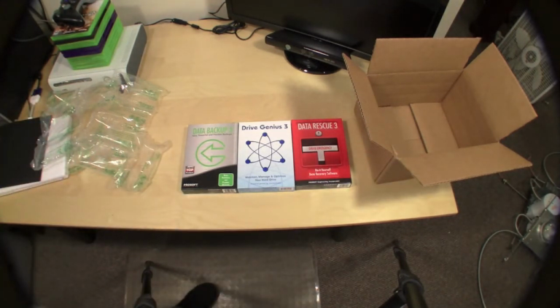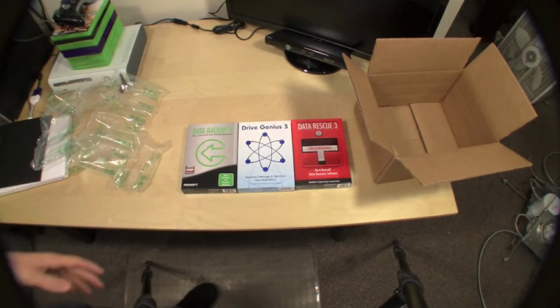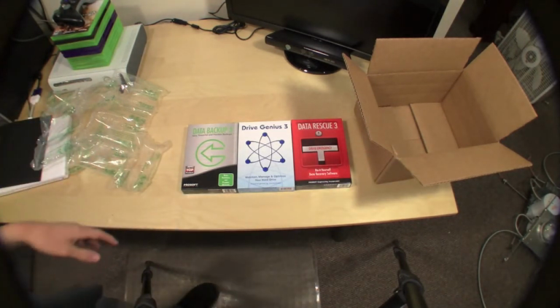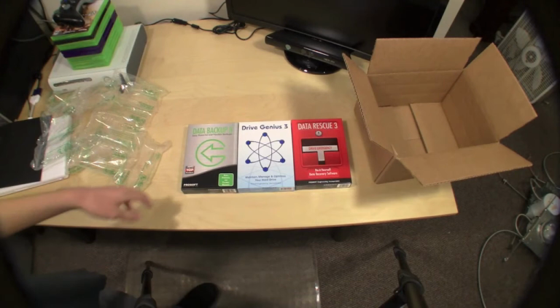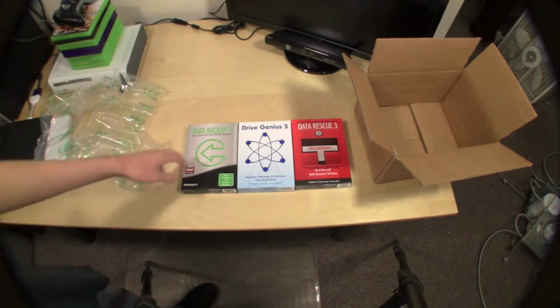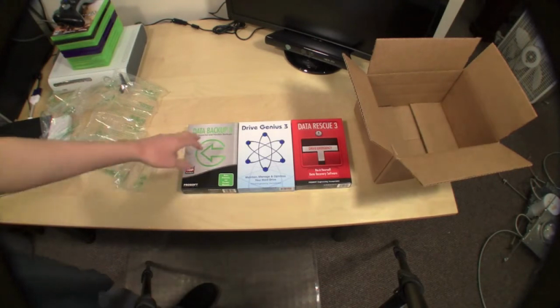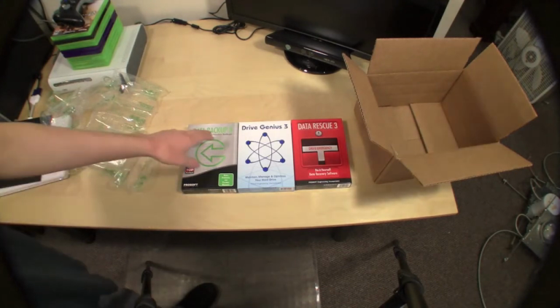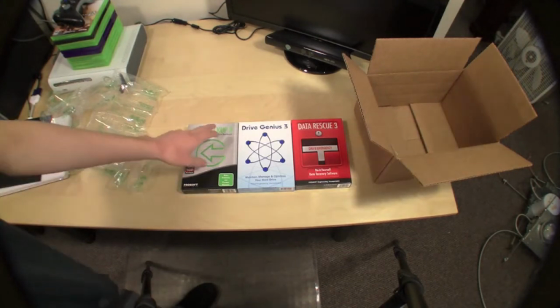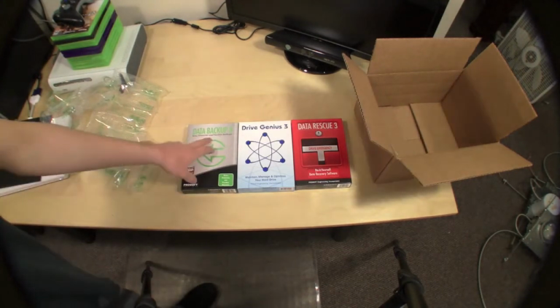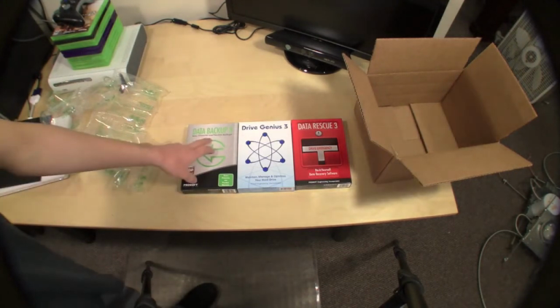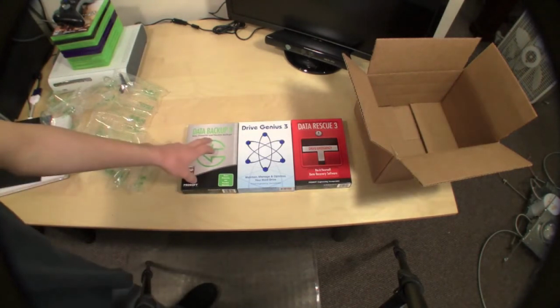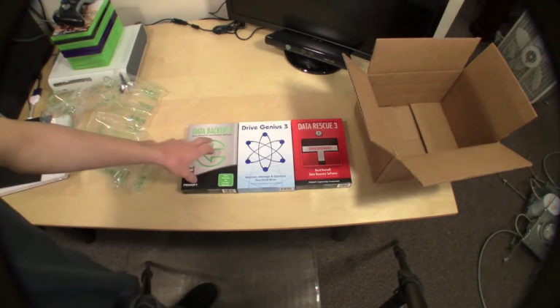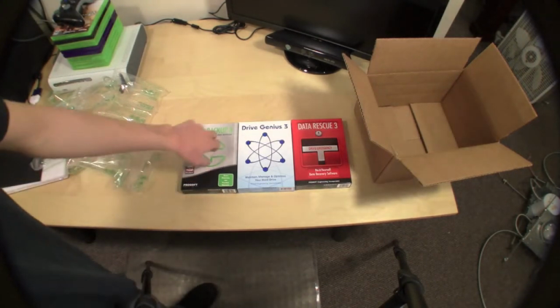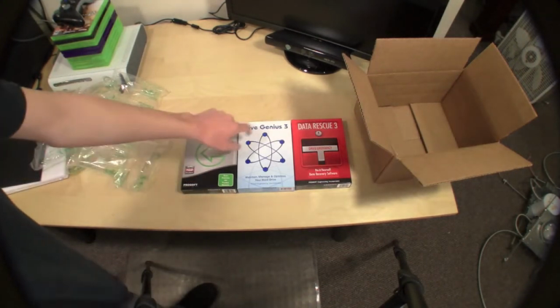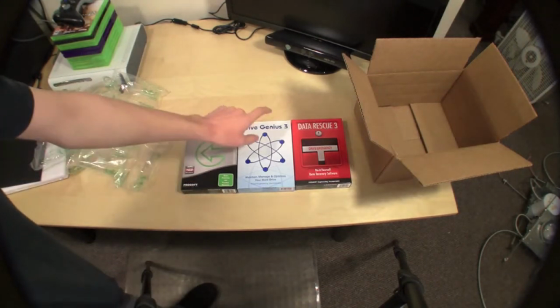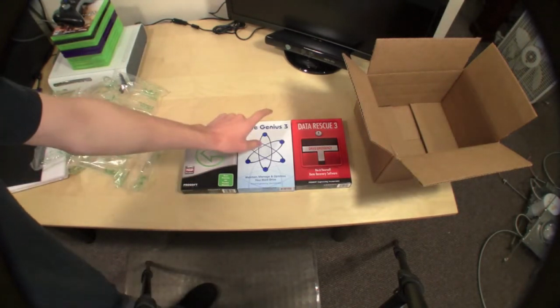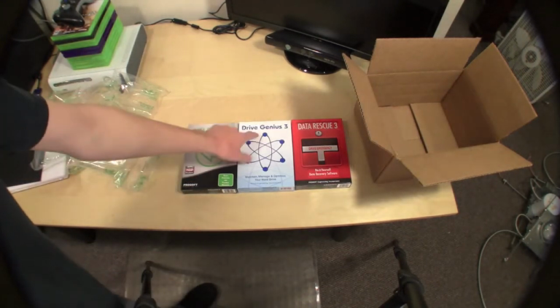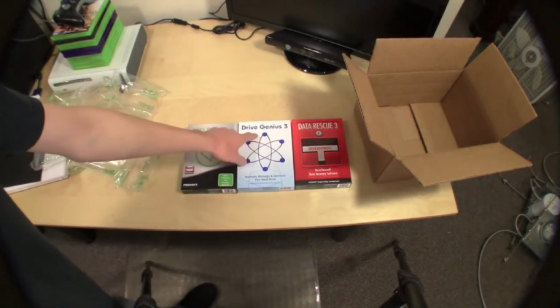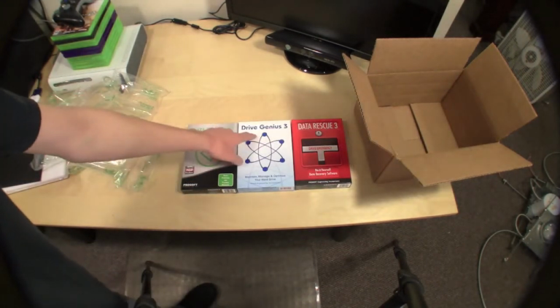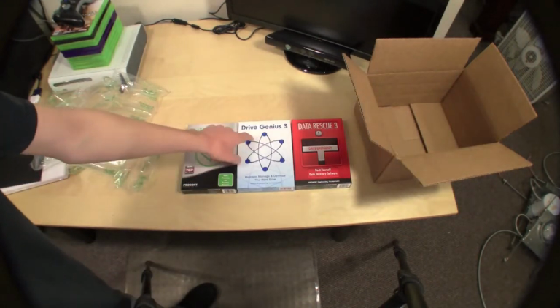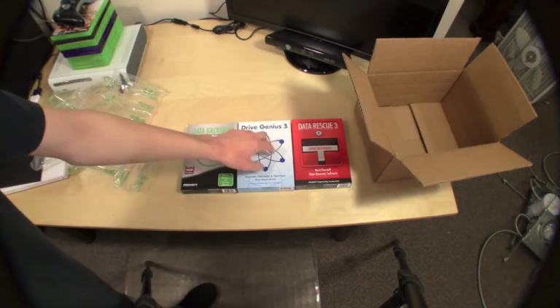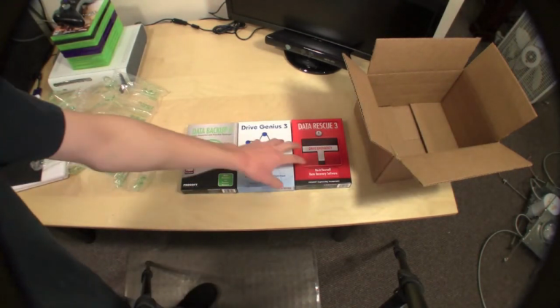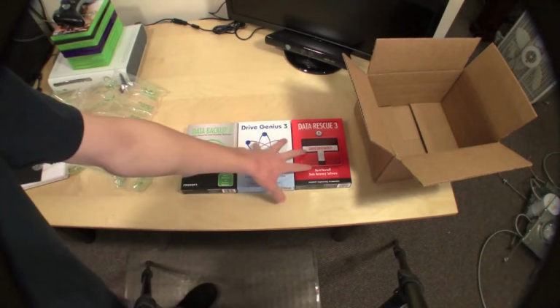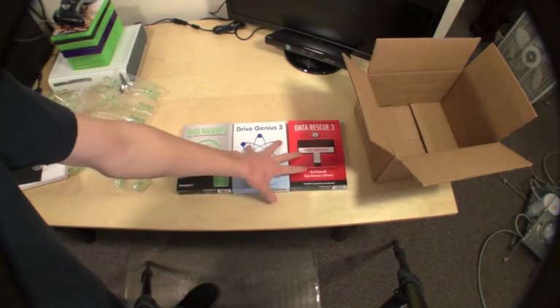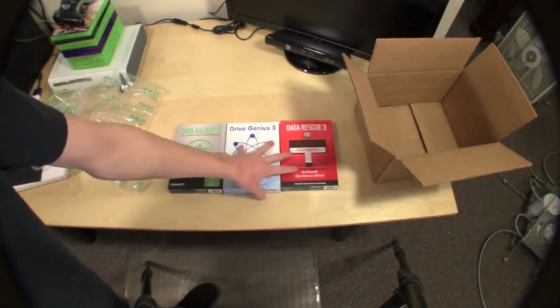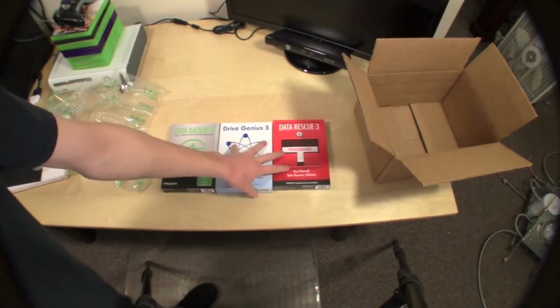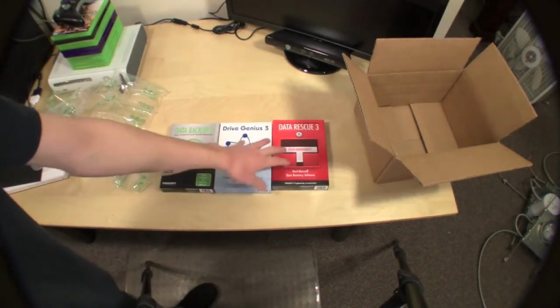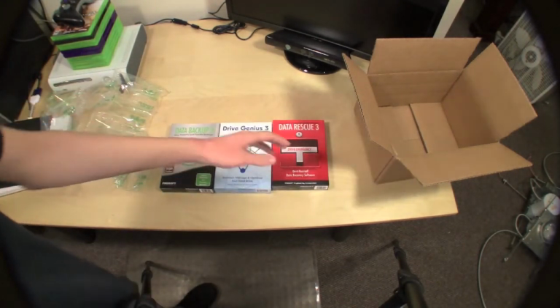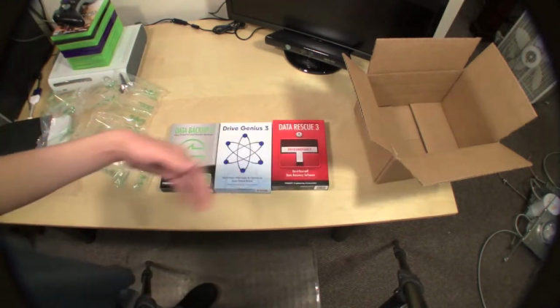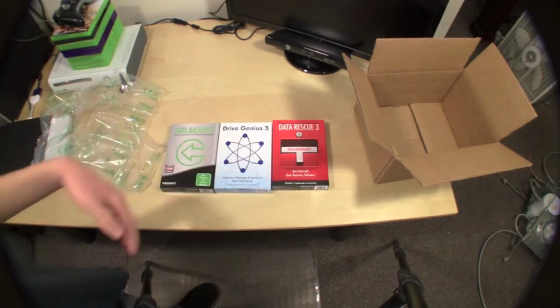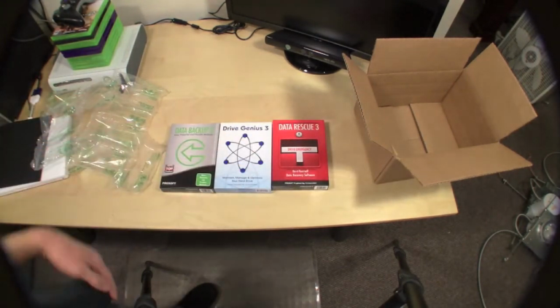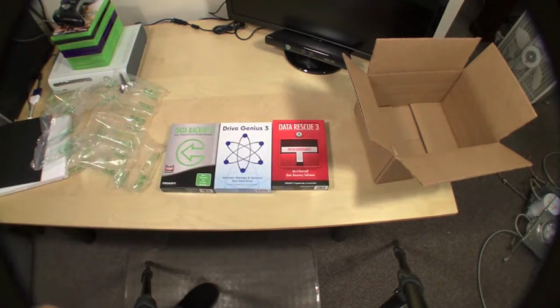So there you go — that is your first look at Data Backup 3, Drive Genius 3, and Data Rescue 3.